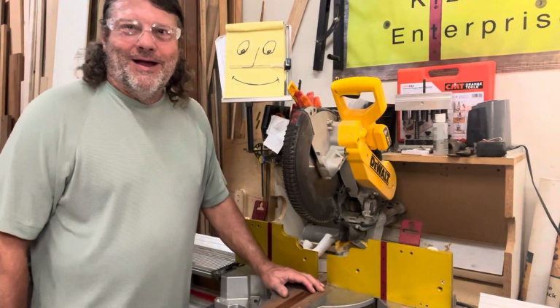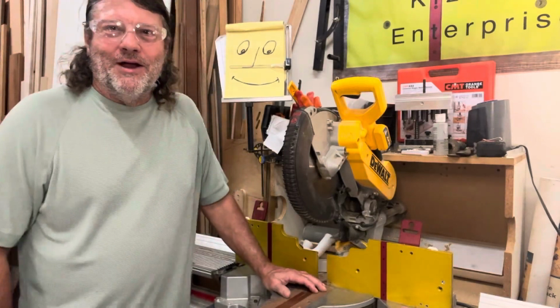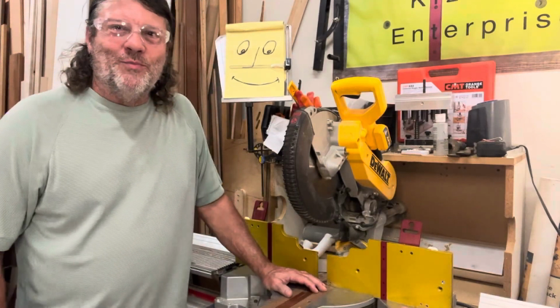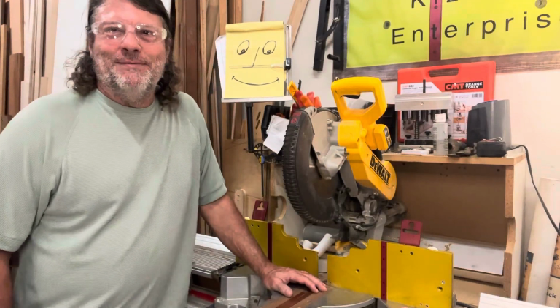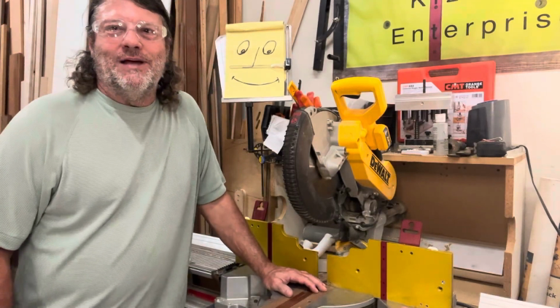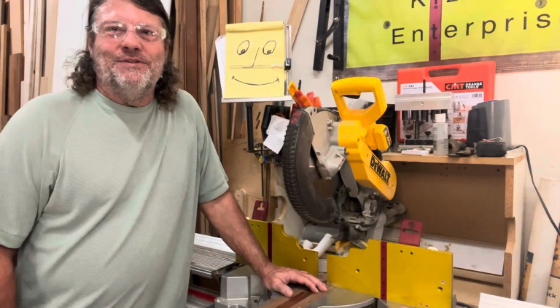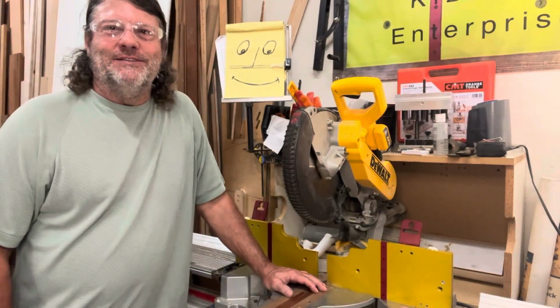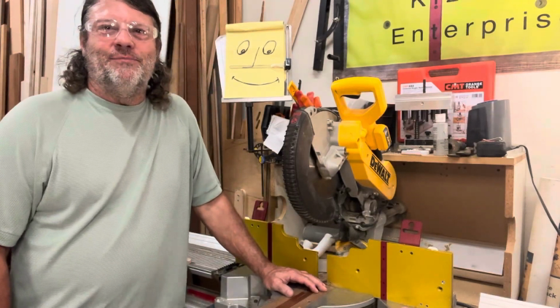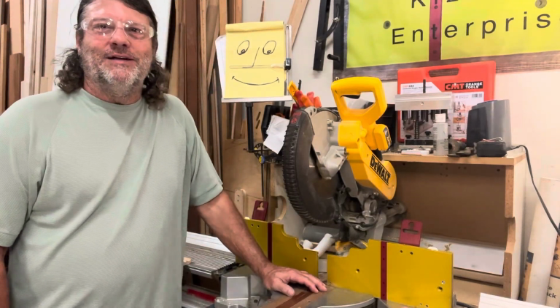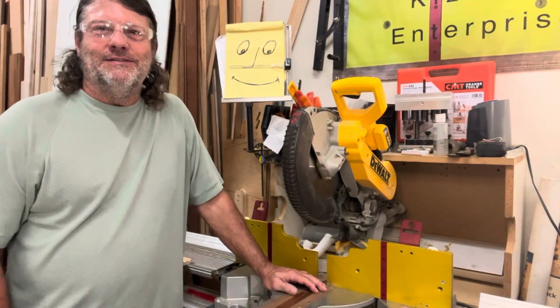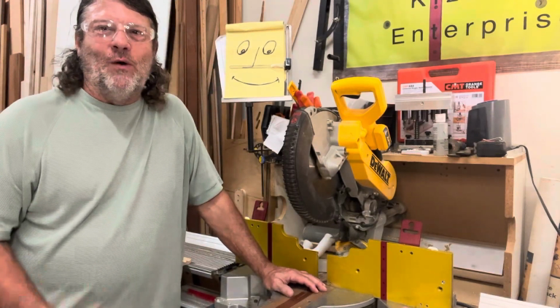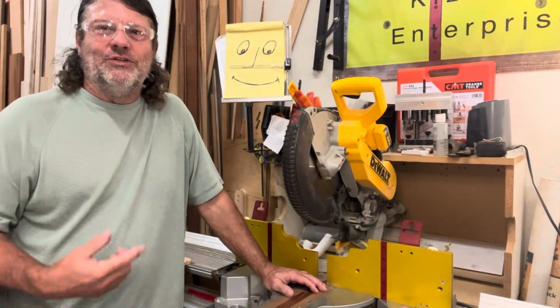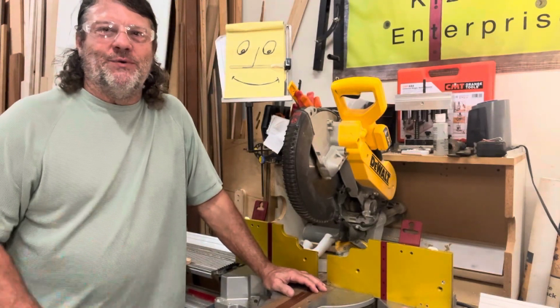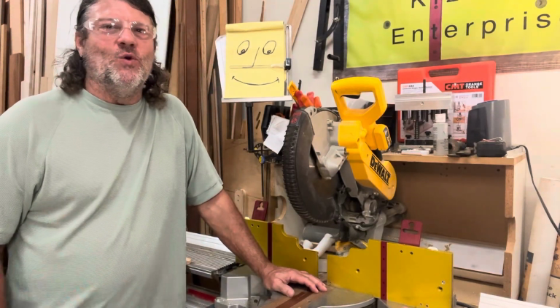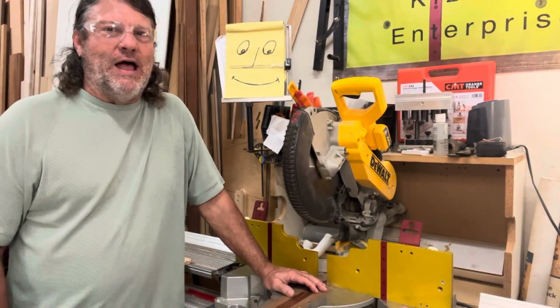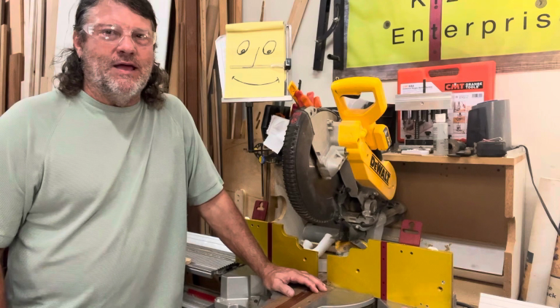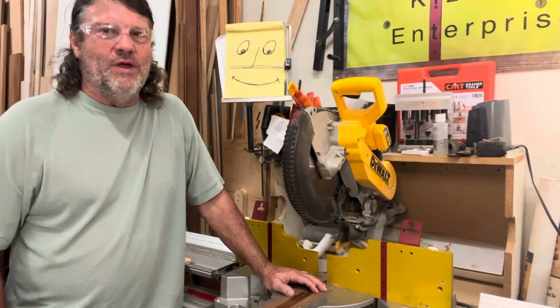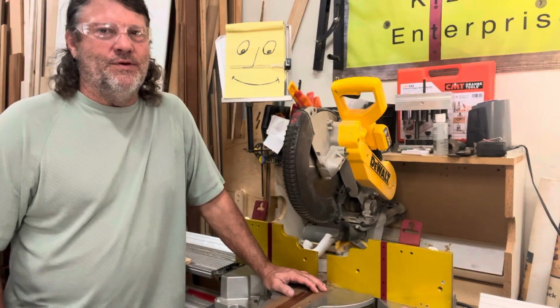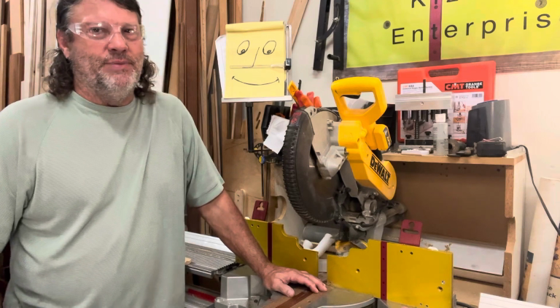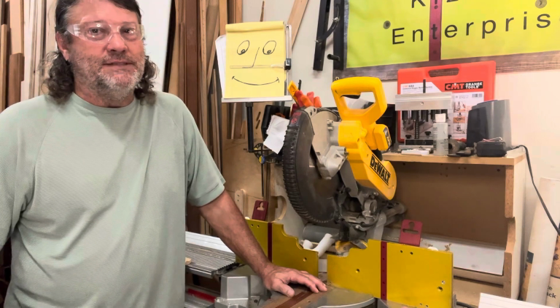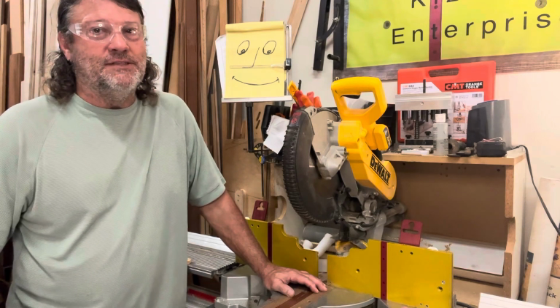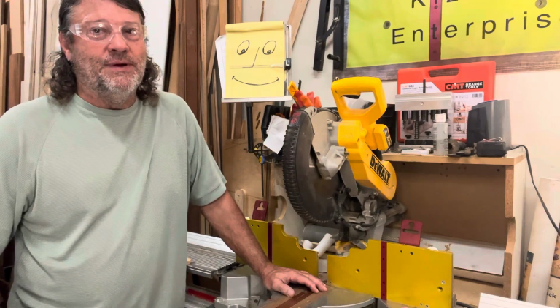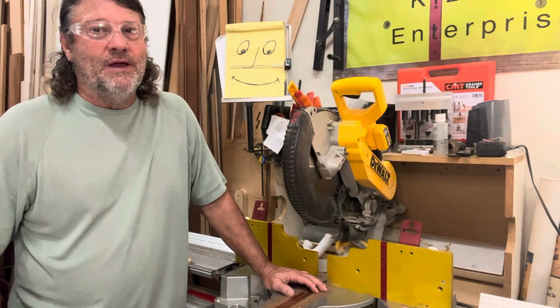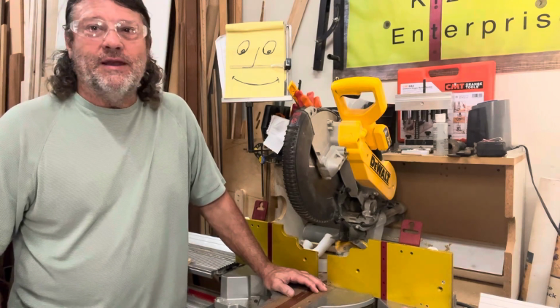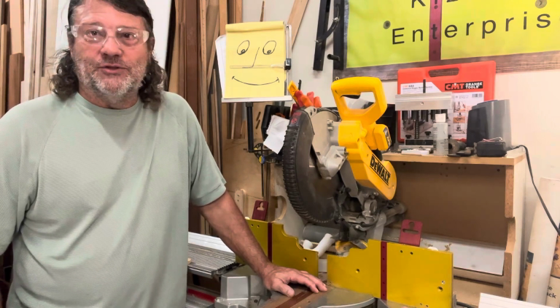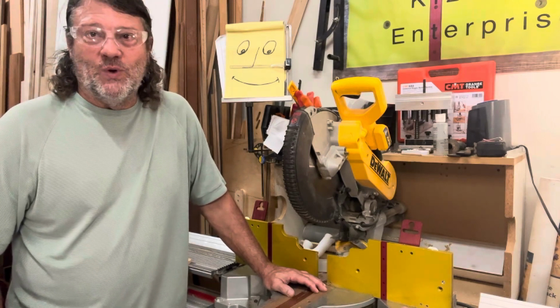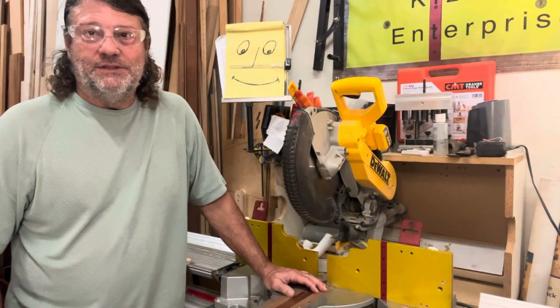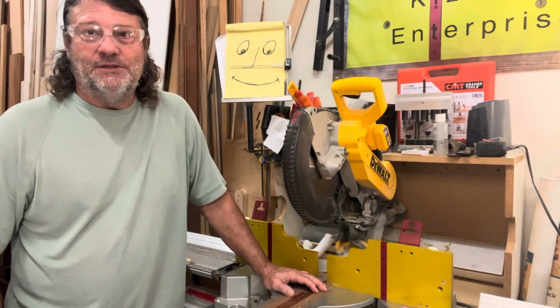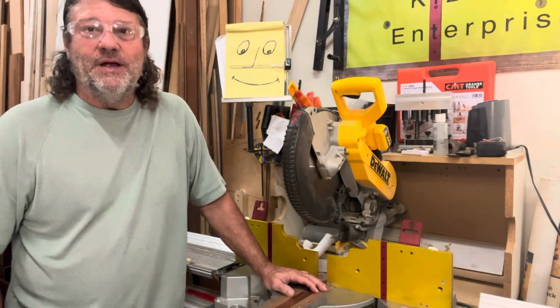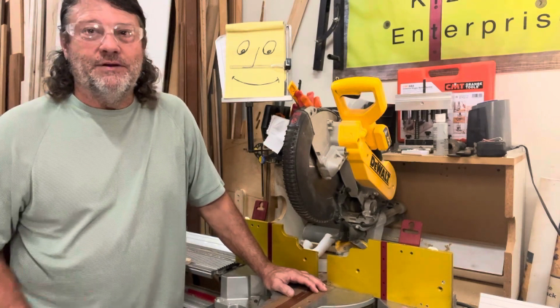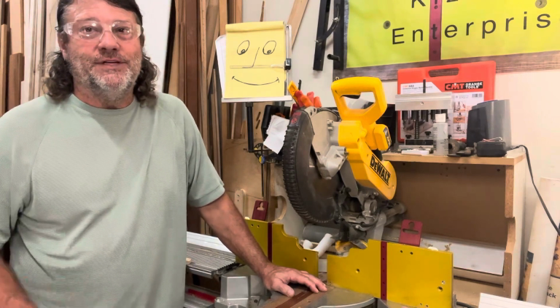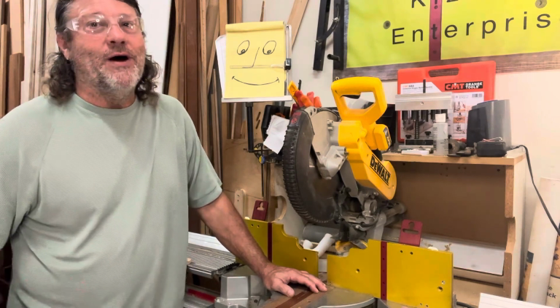How are you doing? My name is Tom with Kaizen Enterprise. I want to share with you why I went with a pin system and not a screw-on system, and you'll see why.